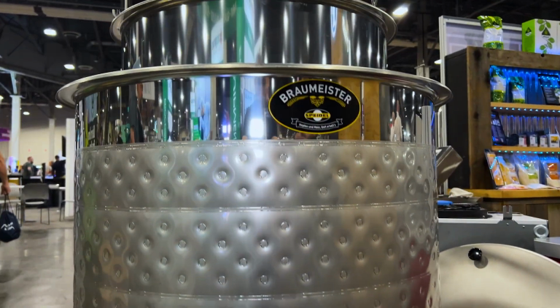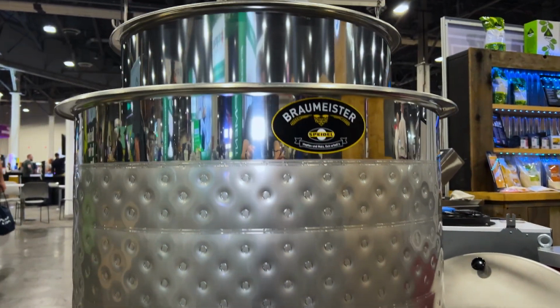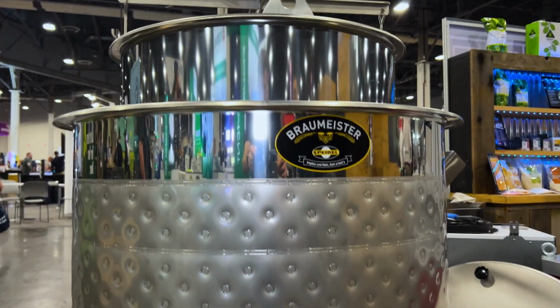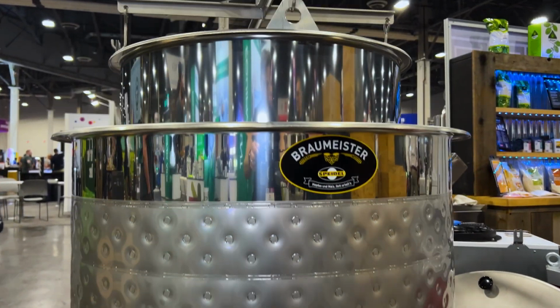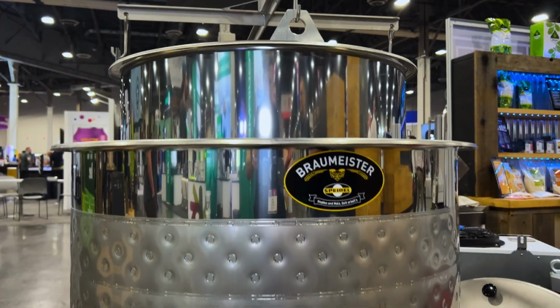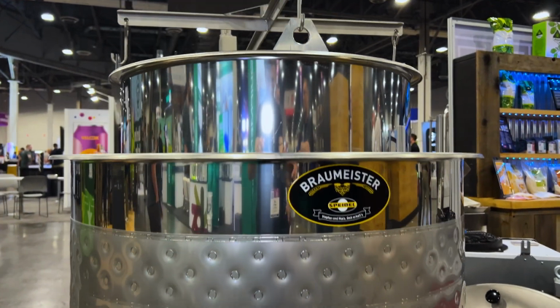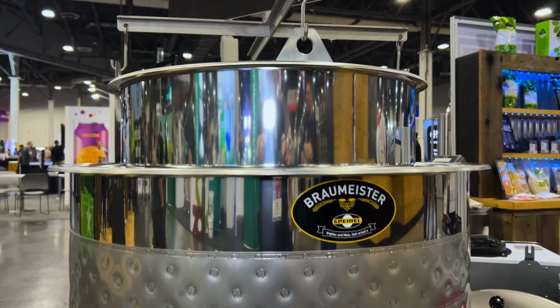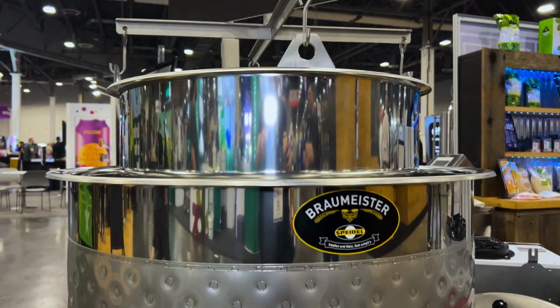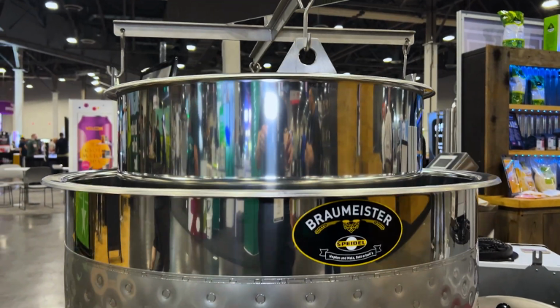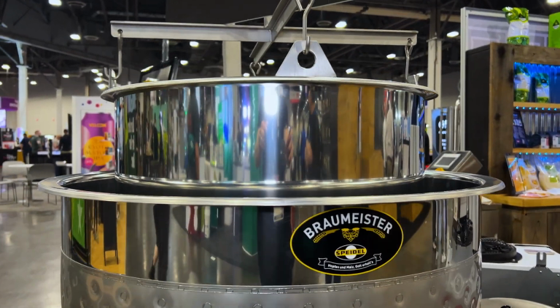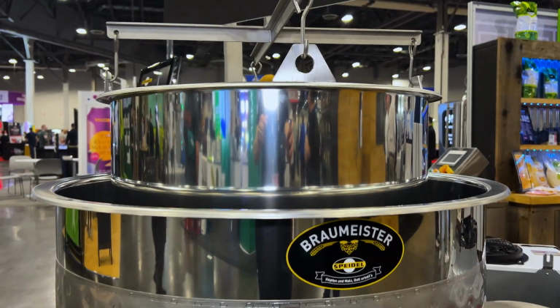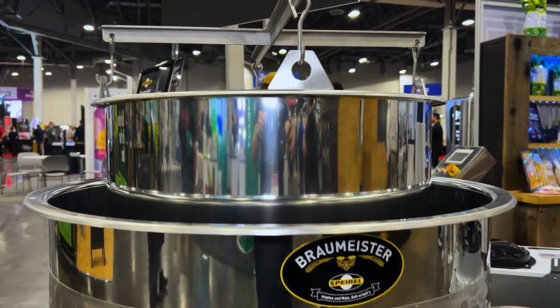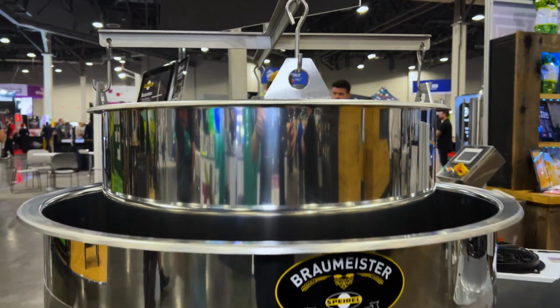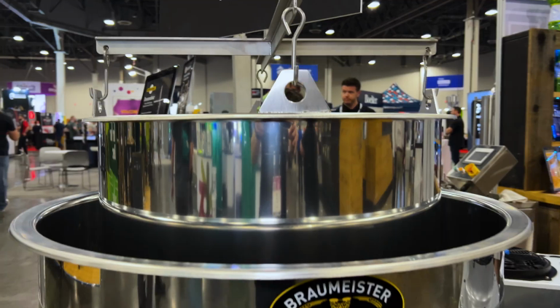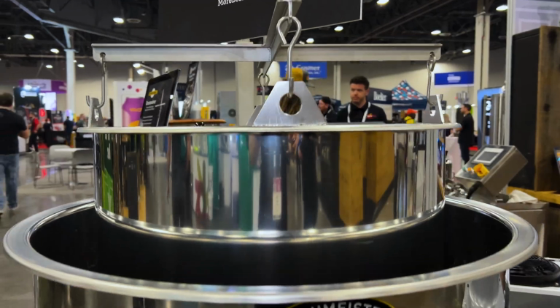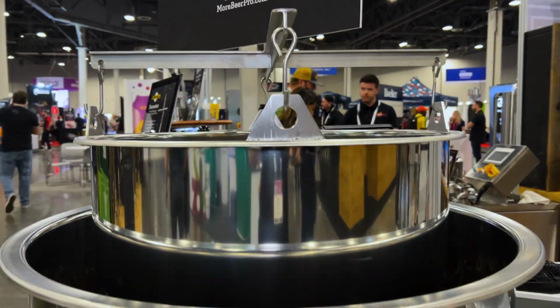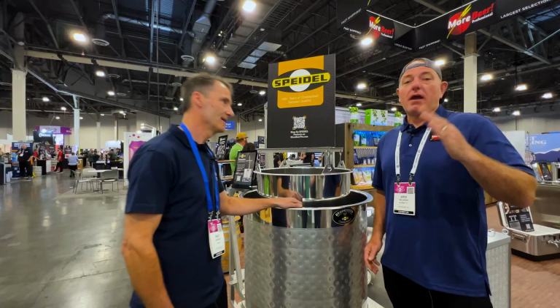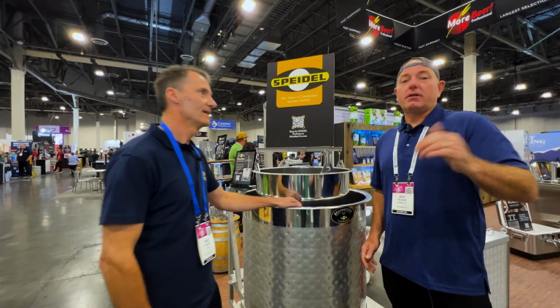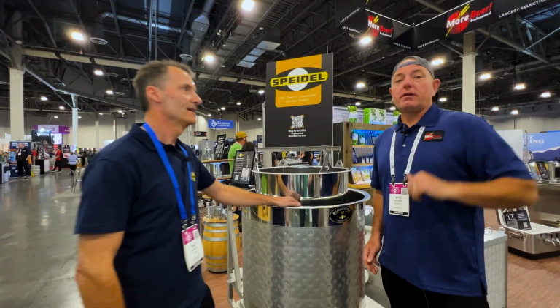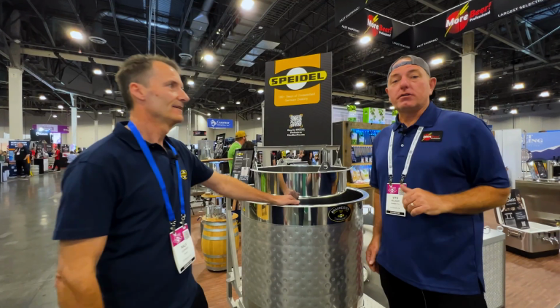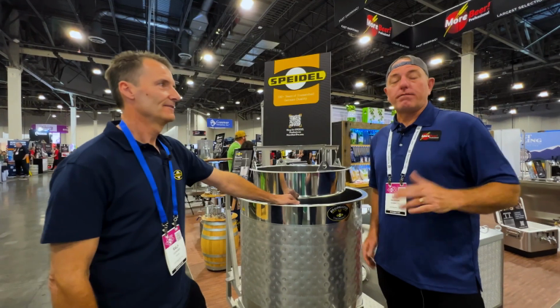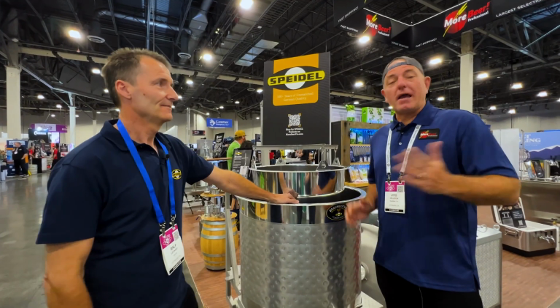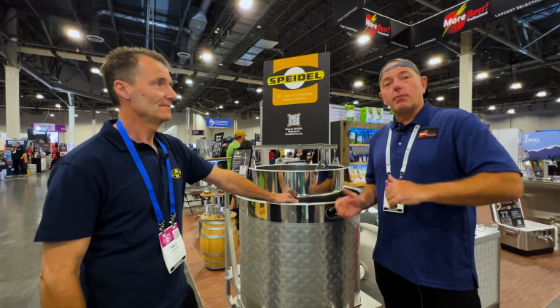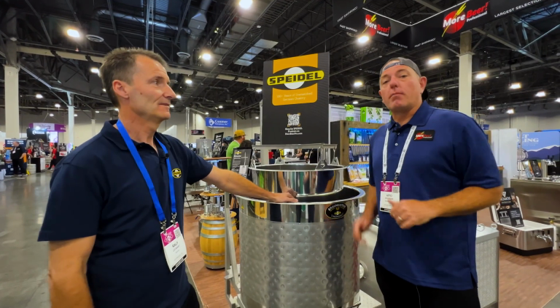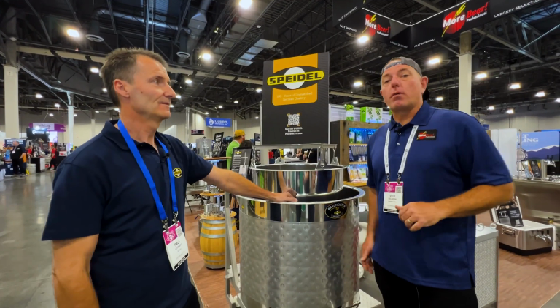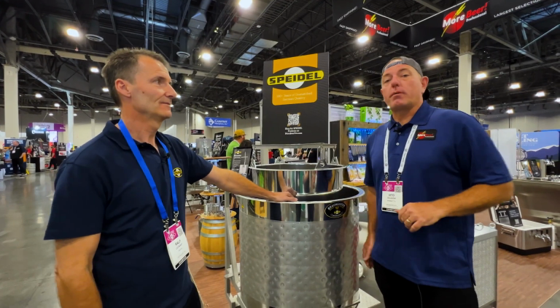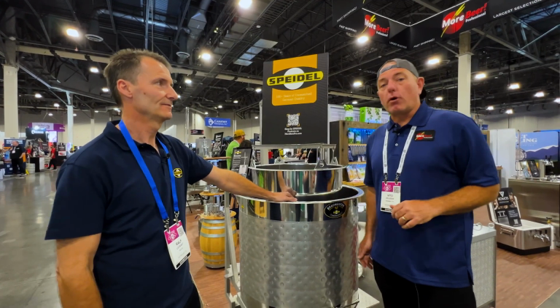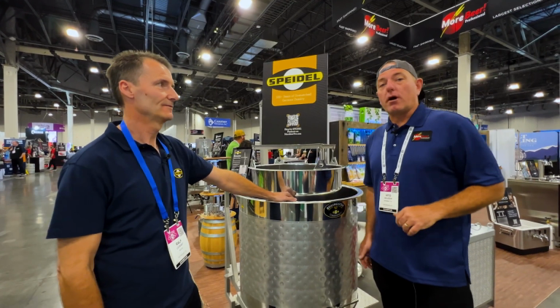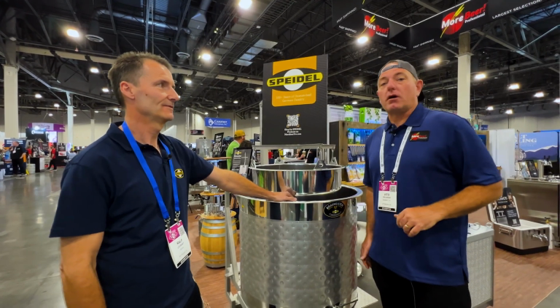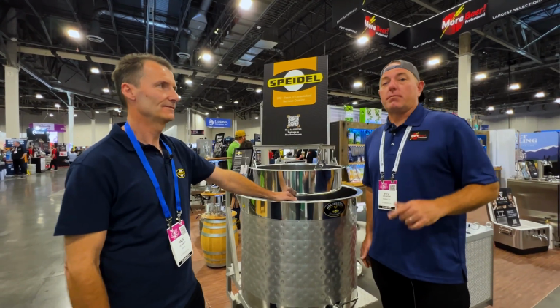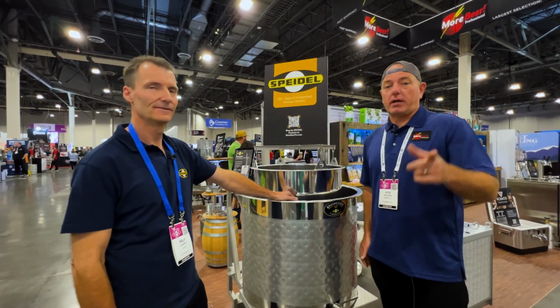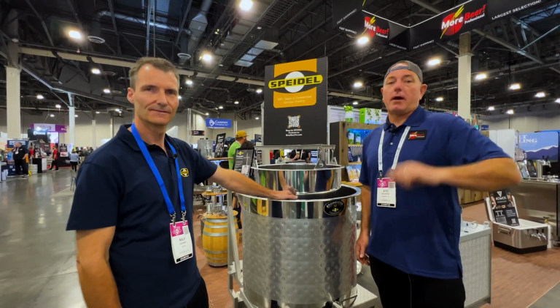Alright, hey Ralph — thanks again for going over all these features with me. Everything here is available at MoorbeerPro.com. Come check it out.